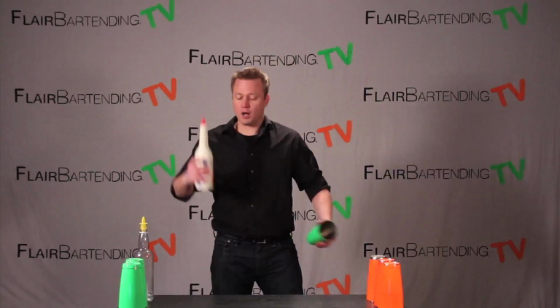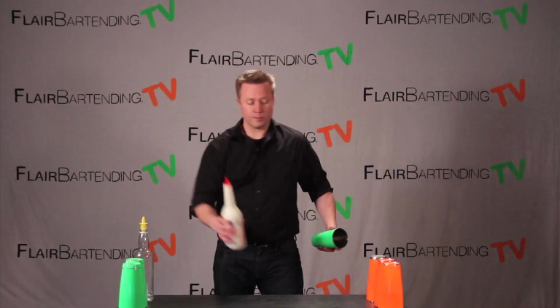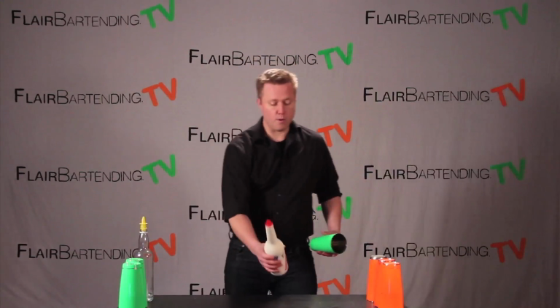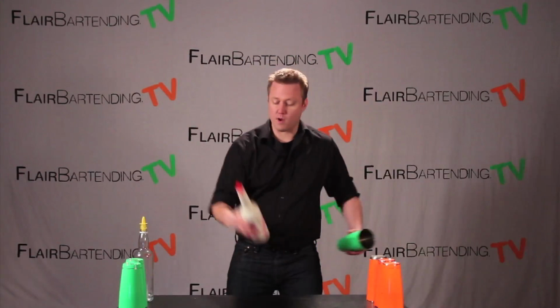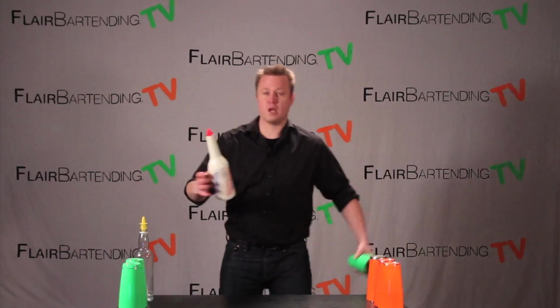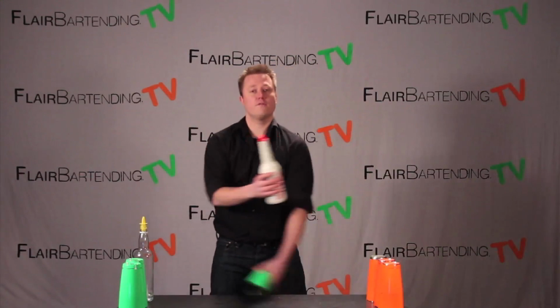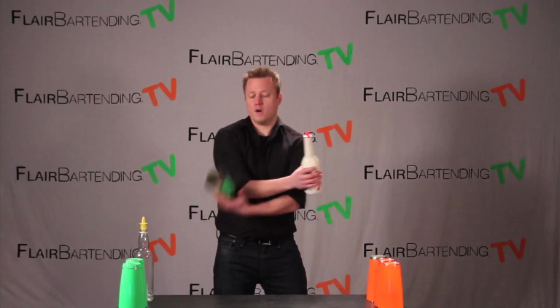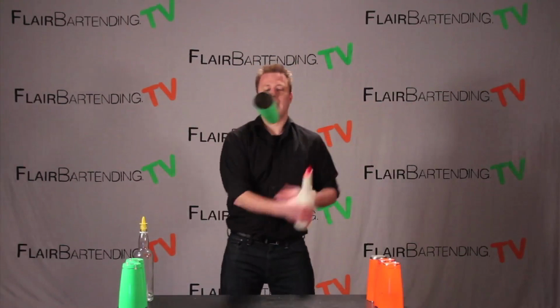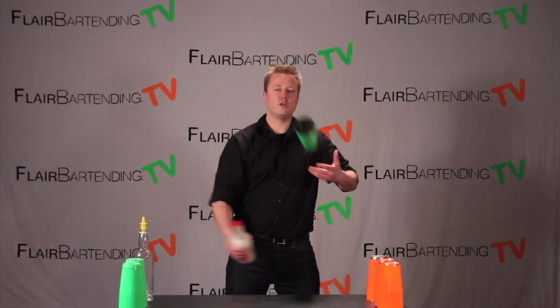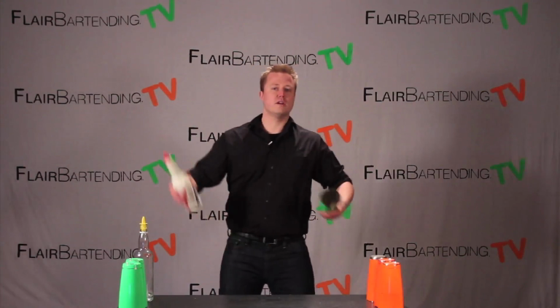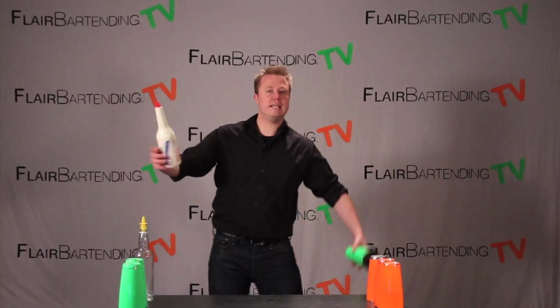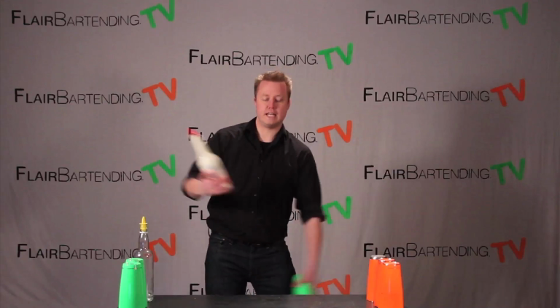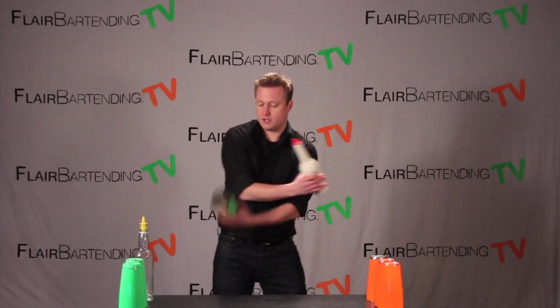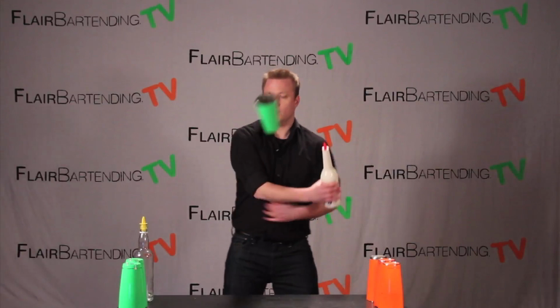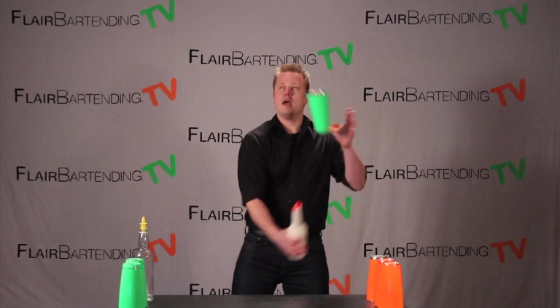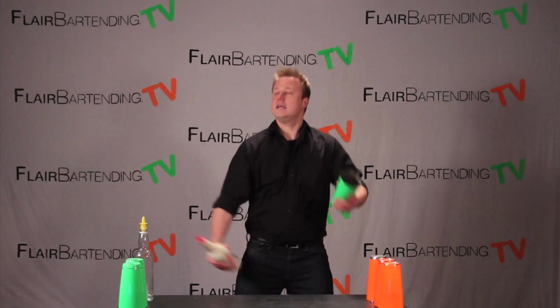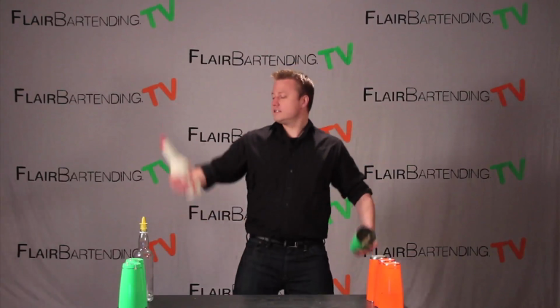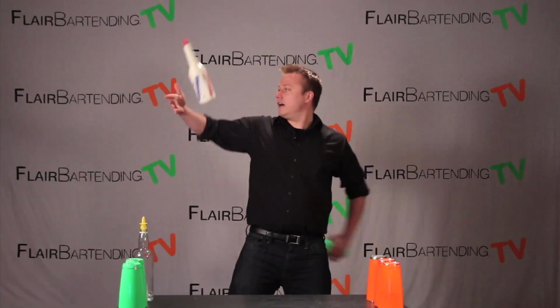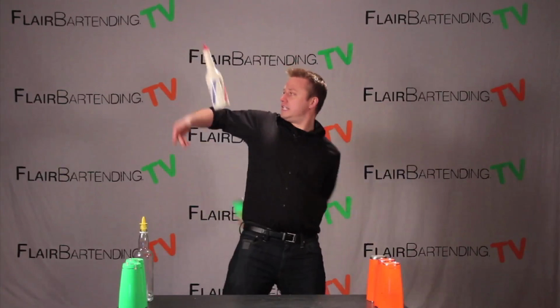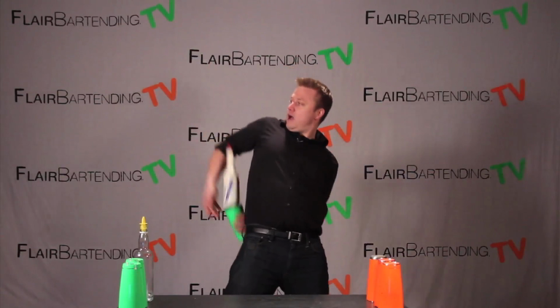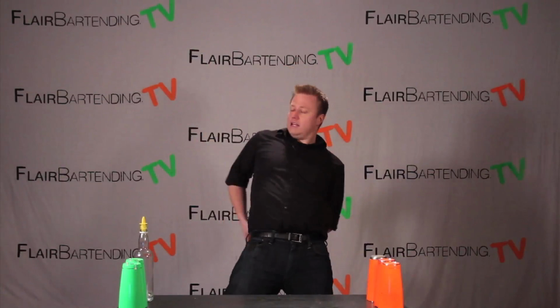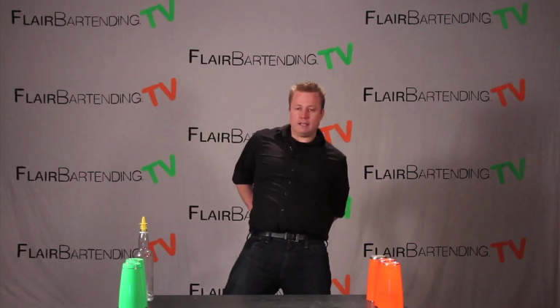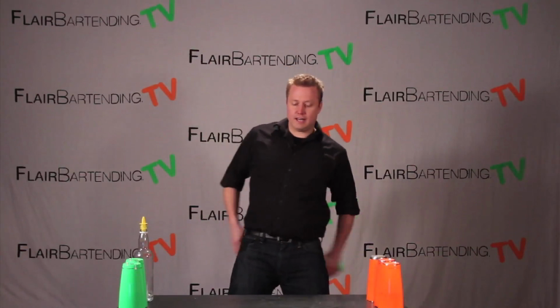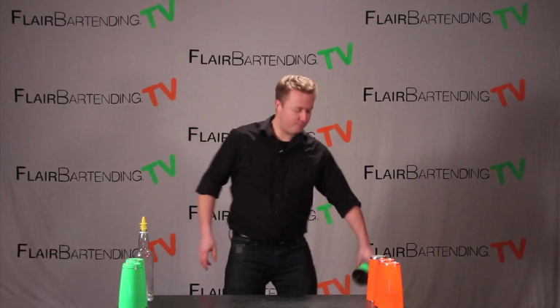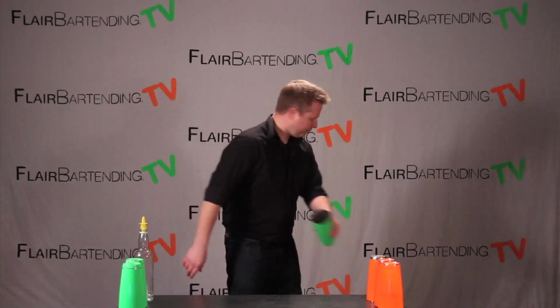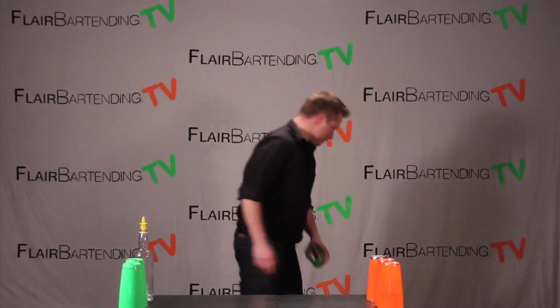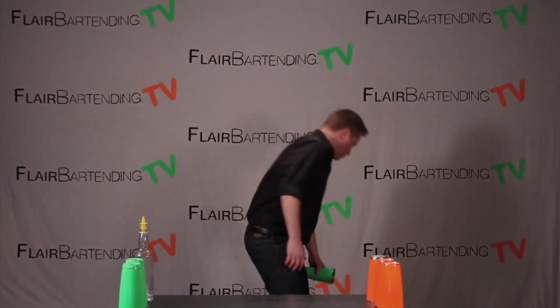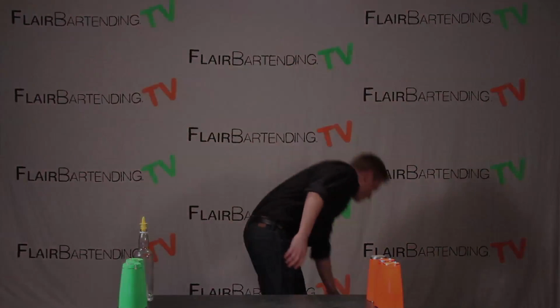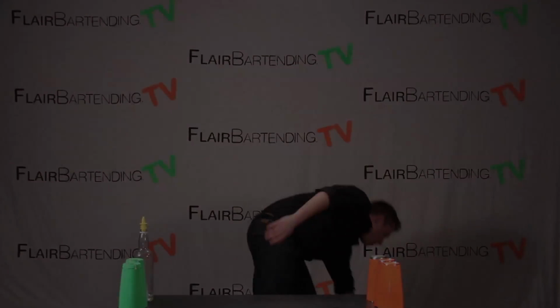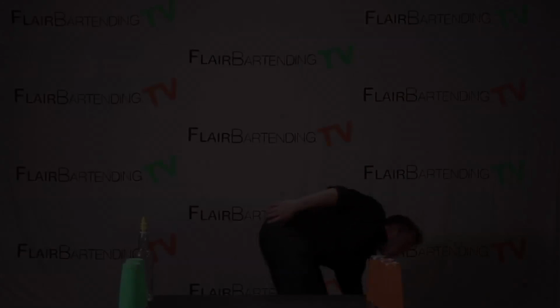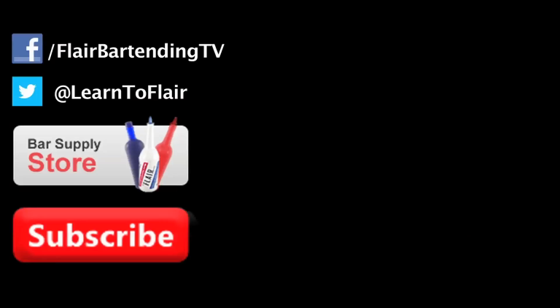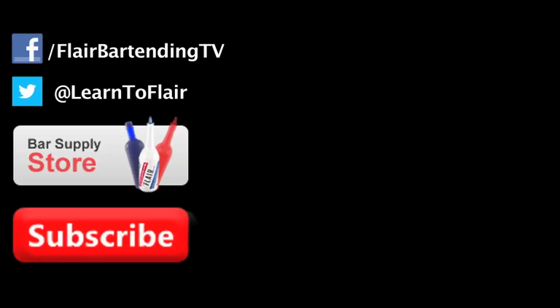But ultimately what we want to be going for — and you can do a little lead-in here too — is to go ahead and get it... you son of a...